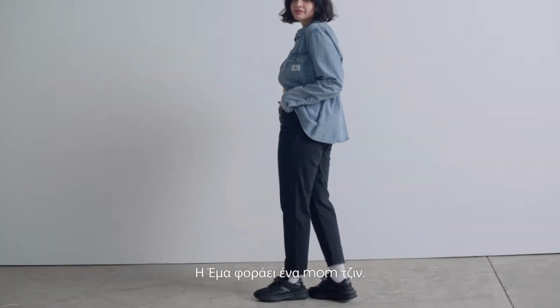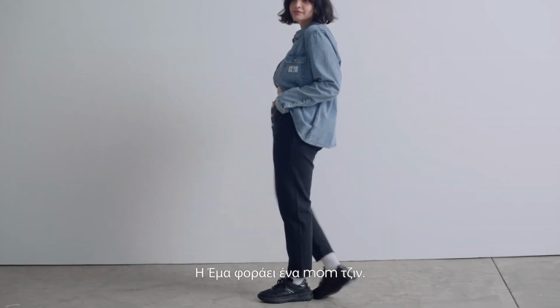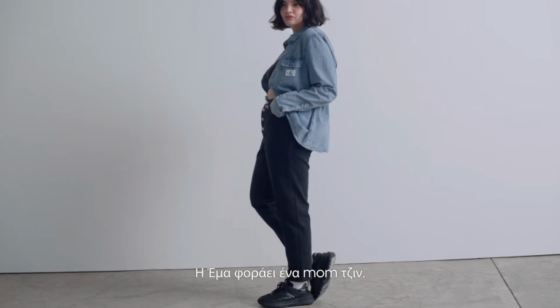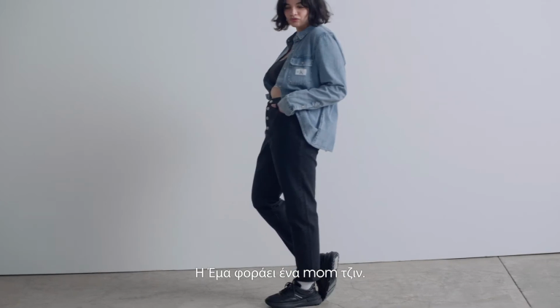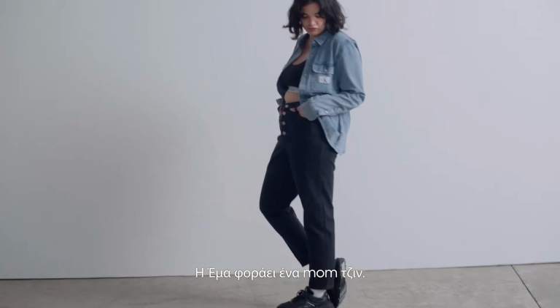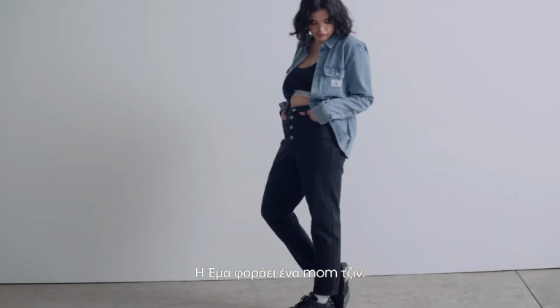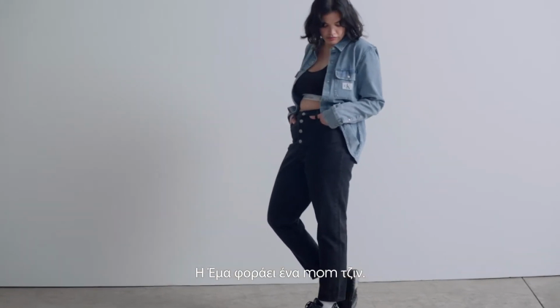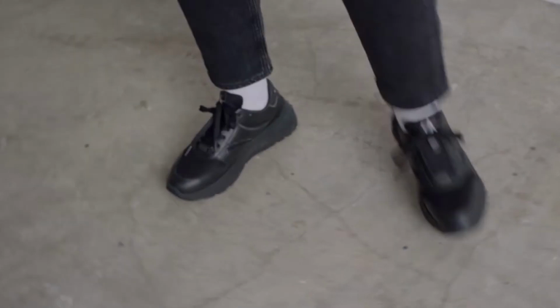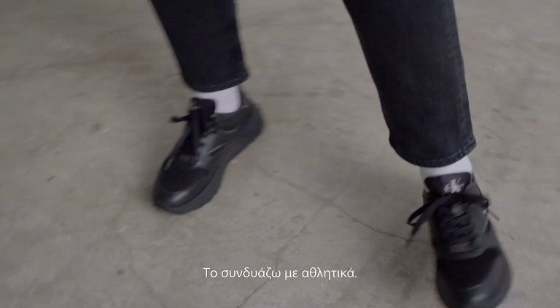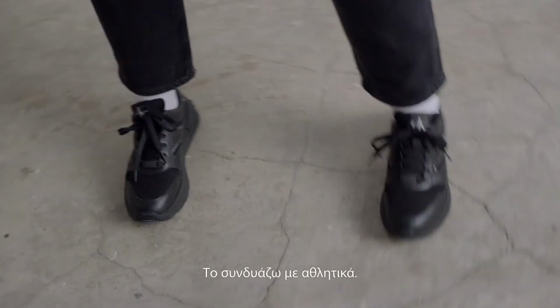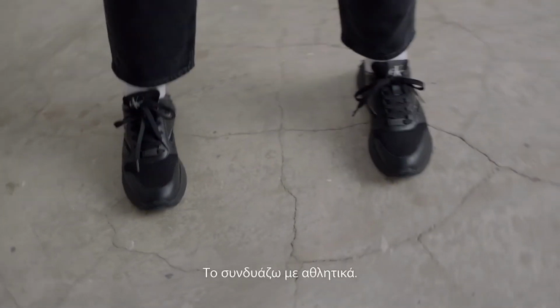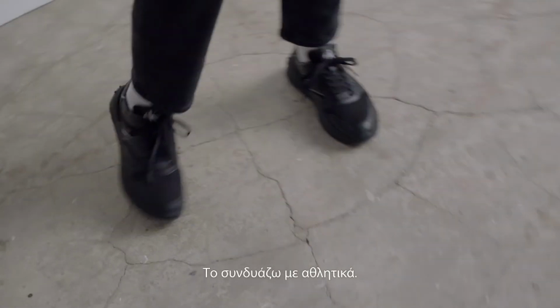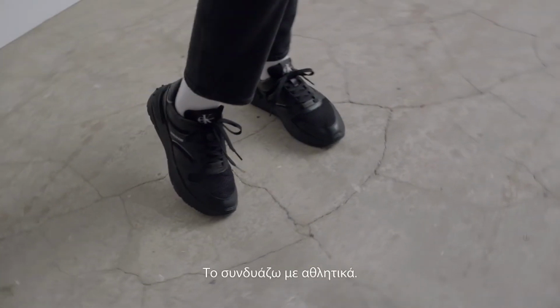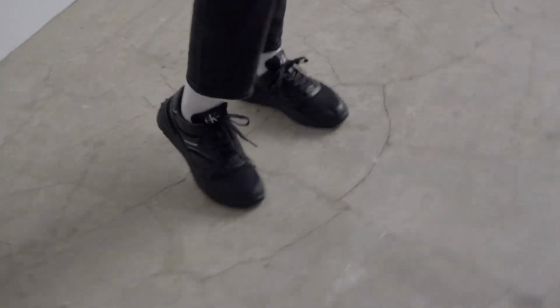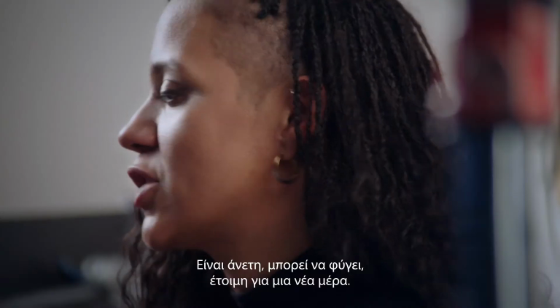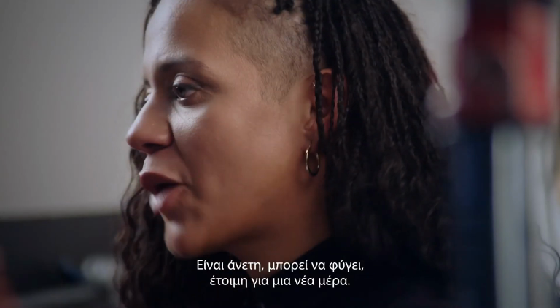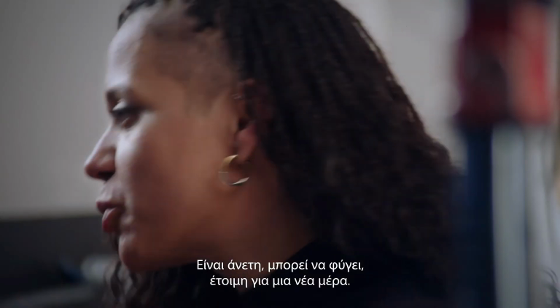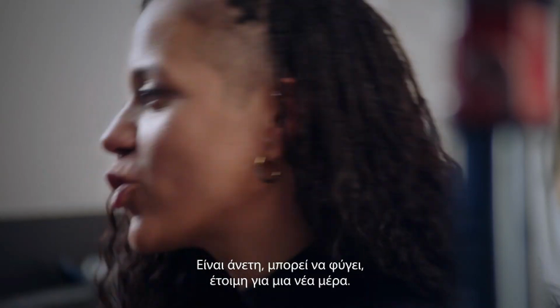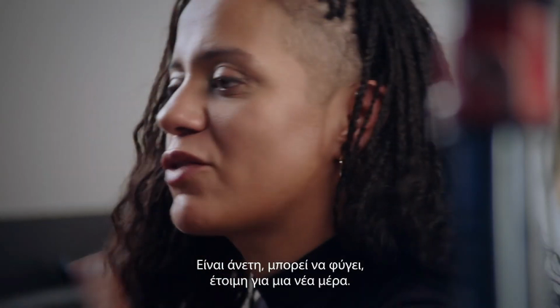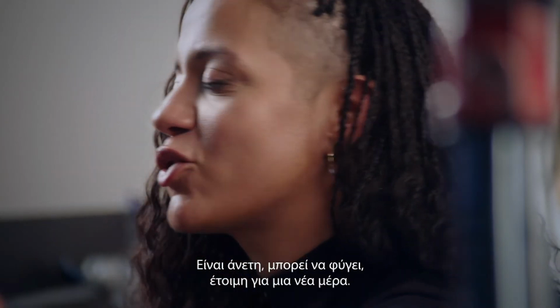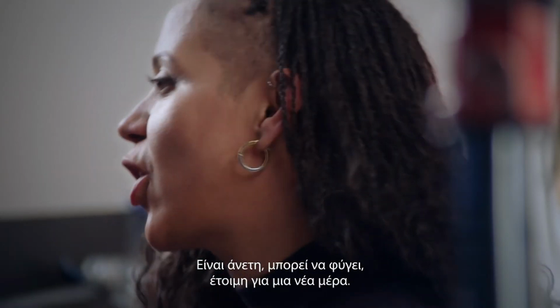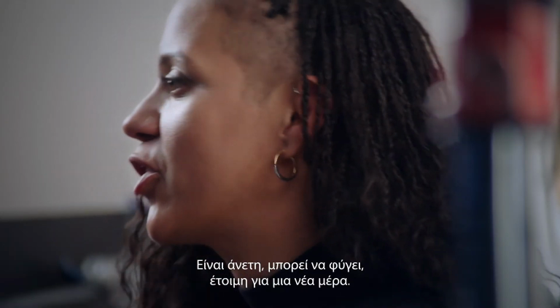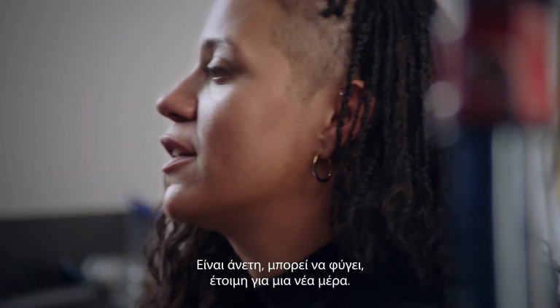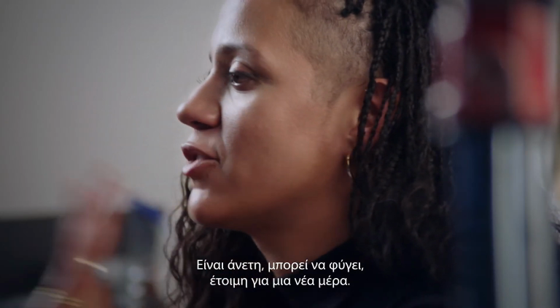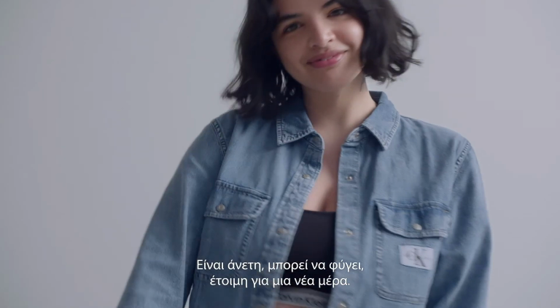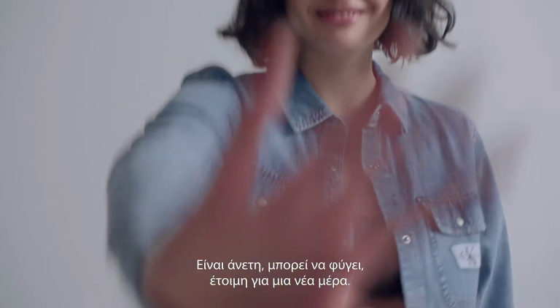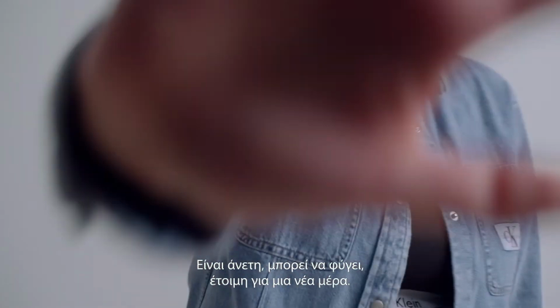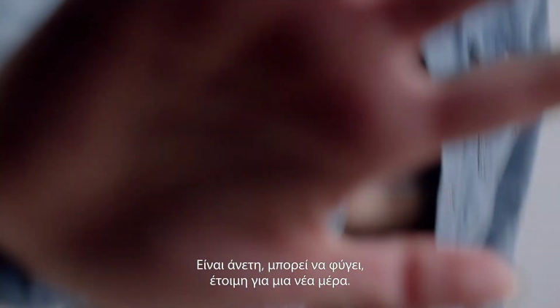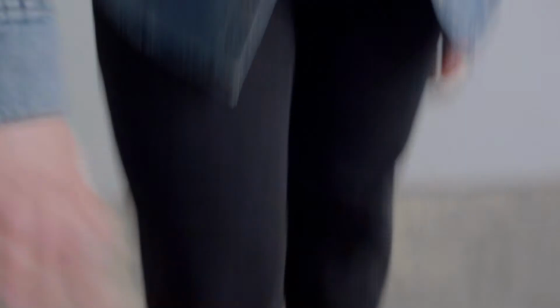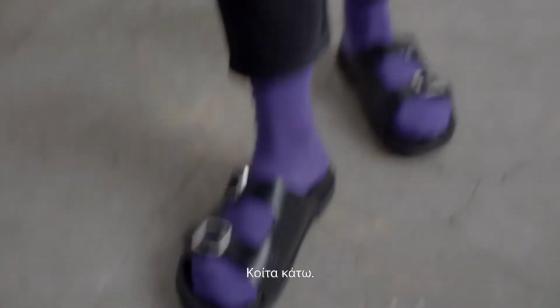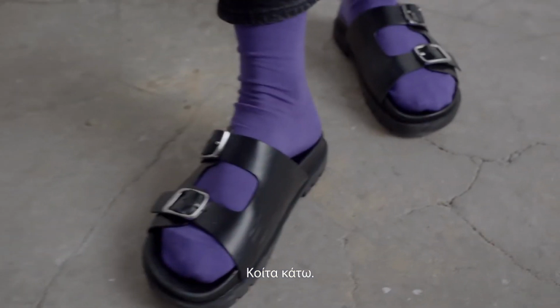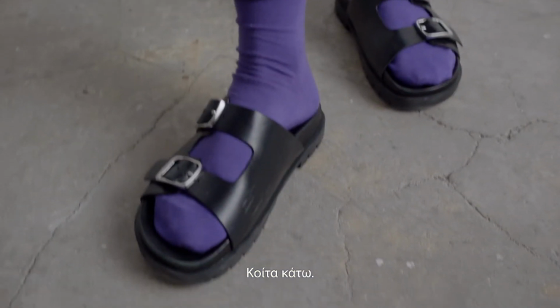Emma's wearing the mum jean. I put it with a trainer. She's comfortable, she's ready to go, she's ready for her day. Get down there.